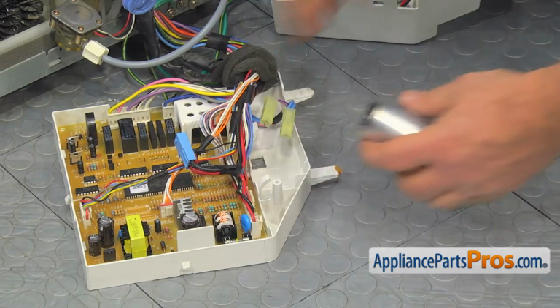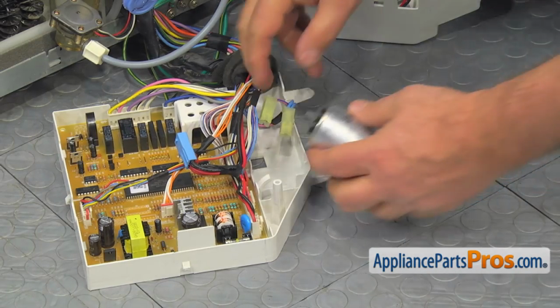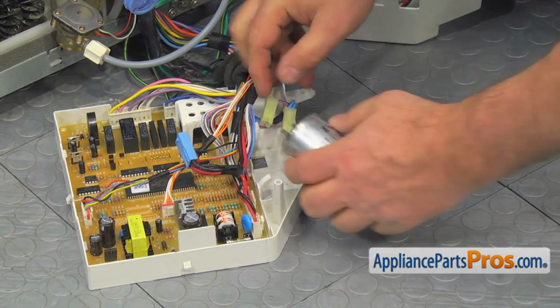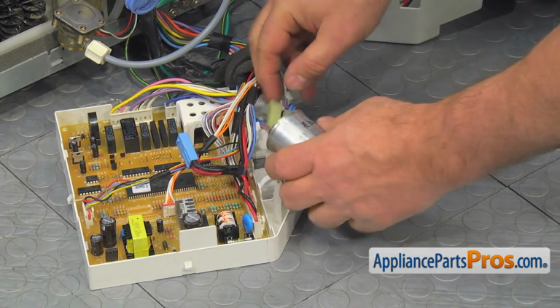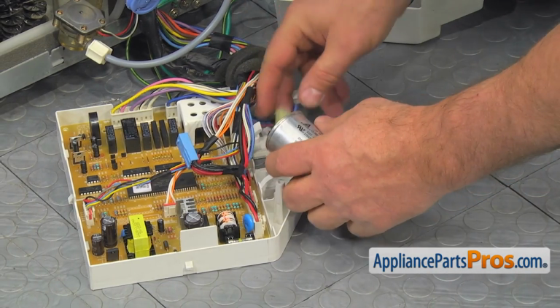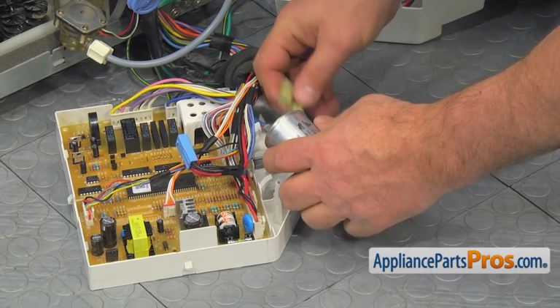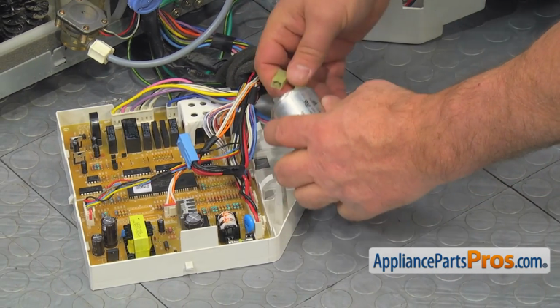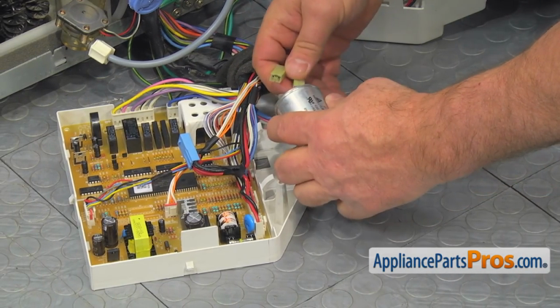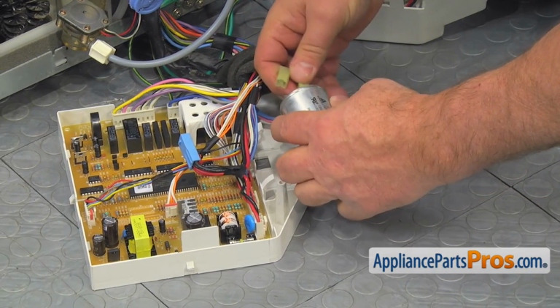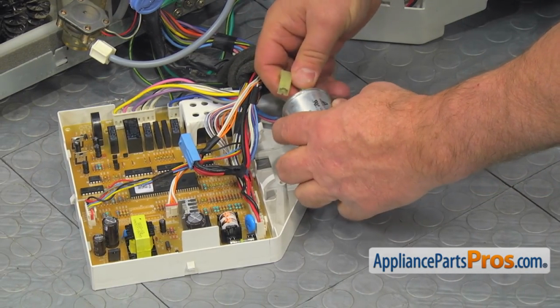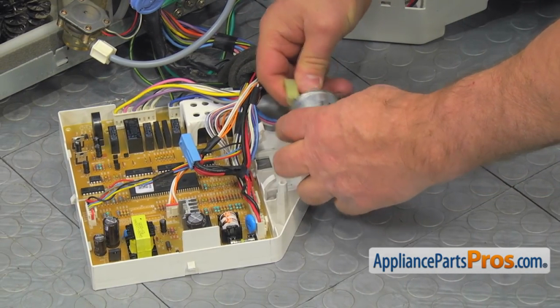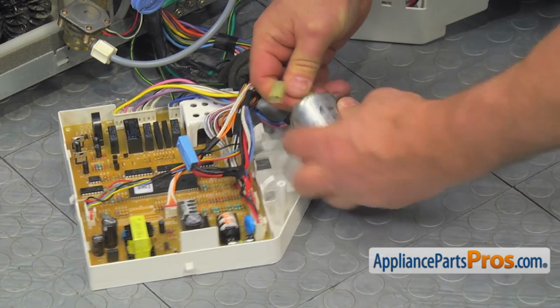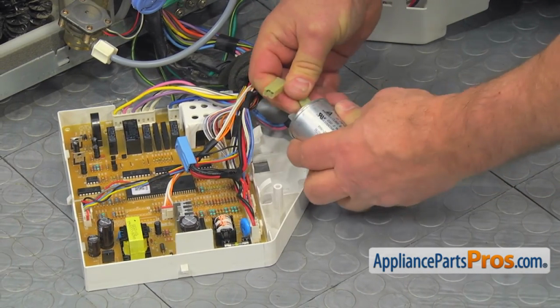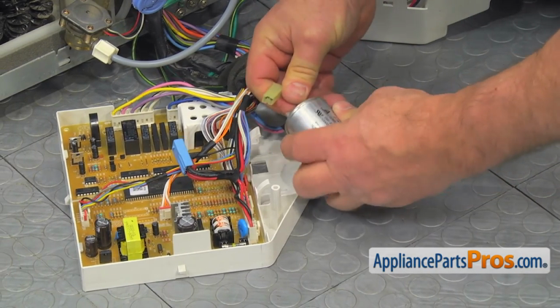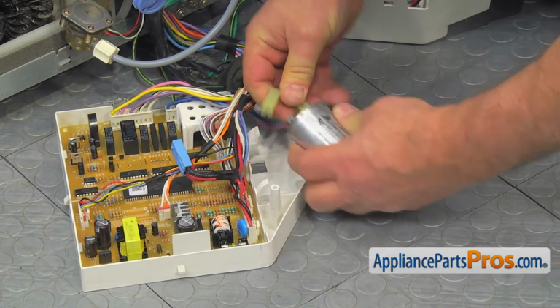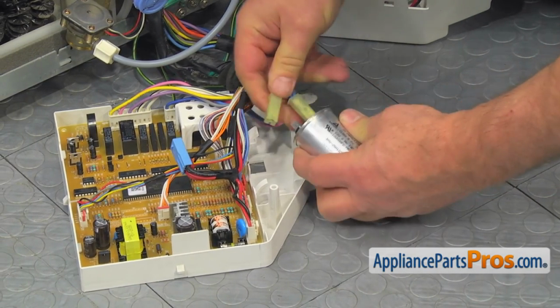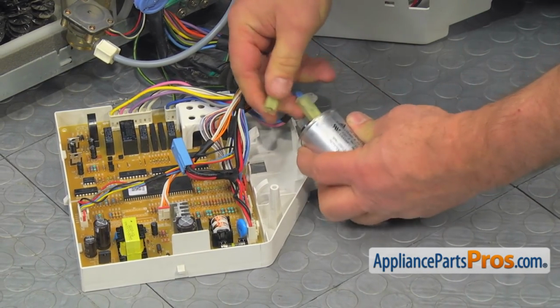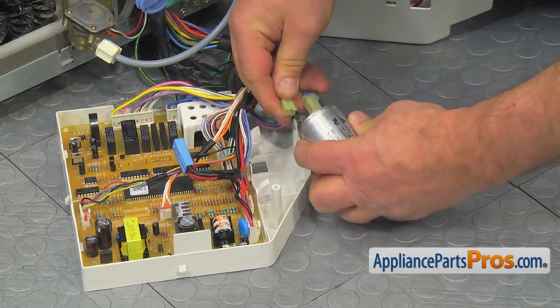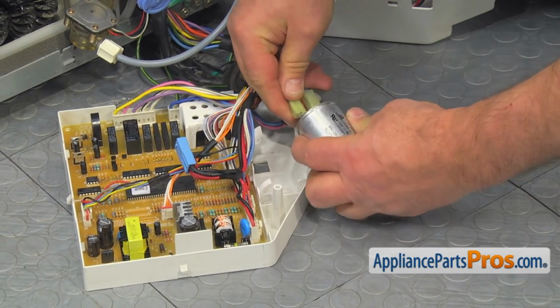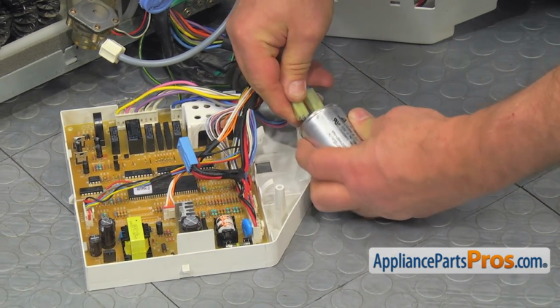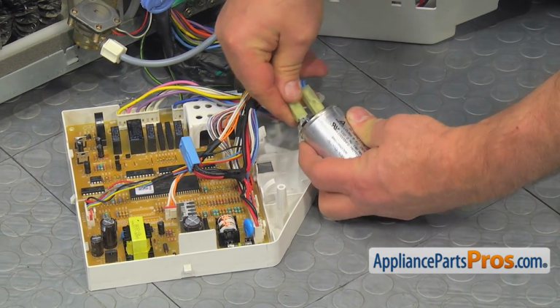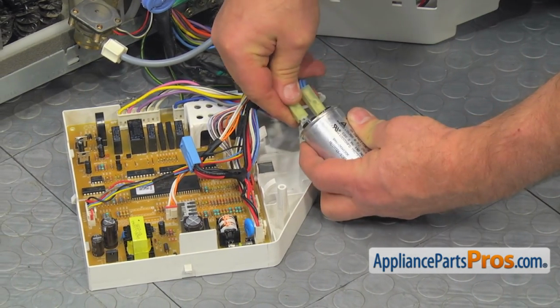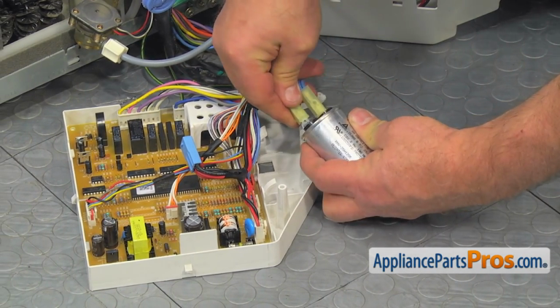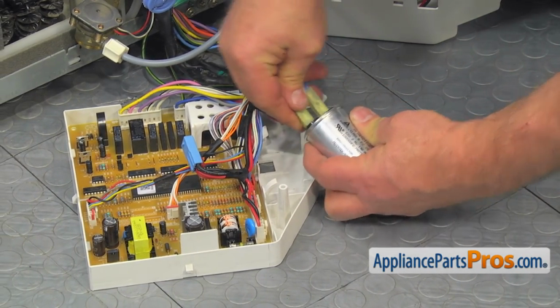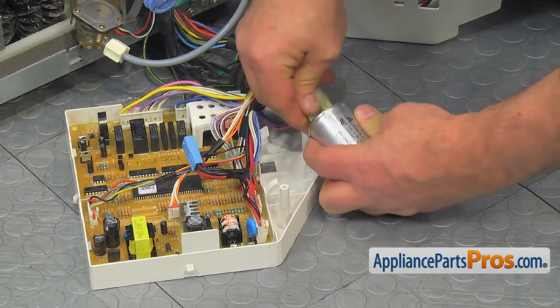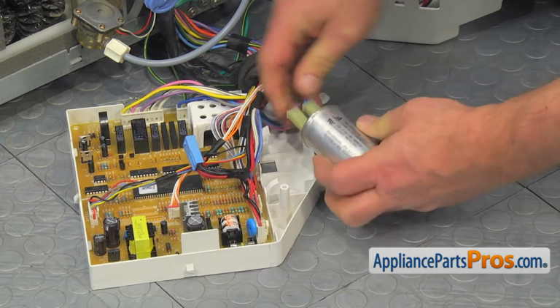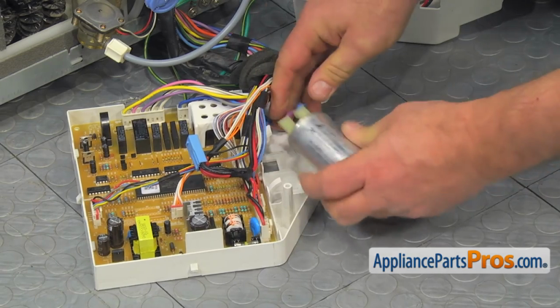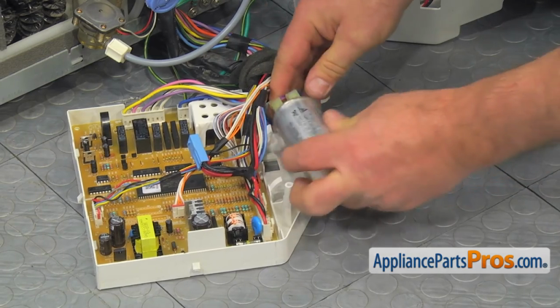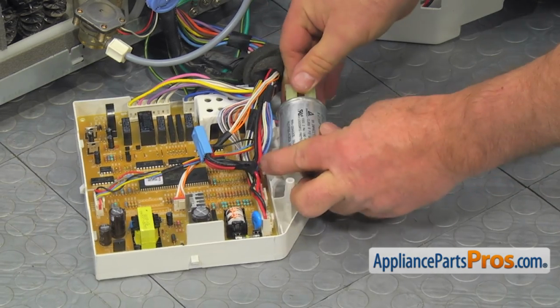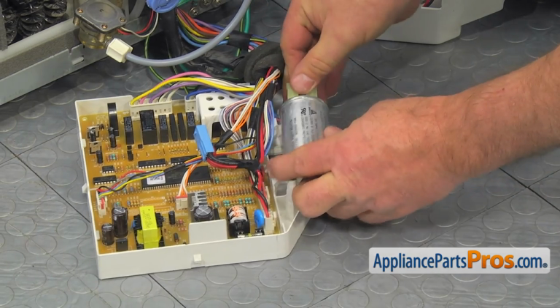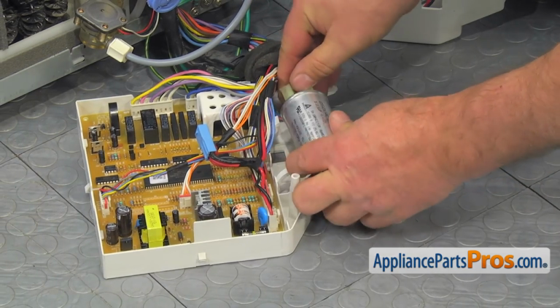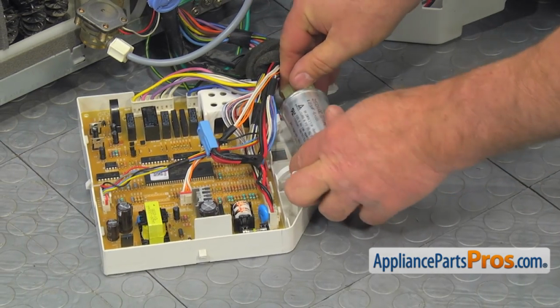Connect the two wires to the capacitor terminals — it doesn't matter which goes where. And clip it into the housing.